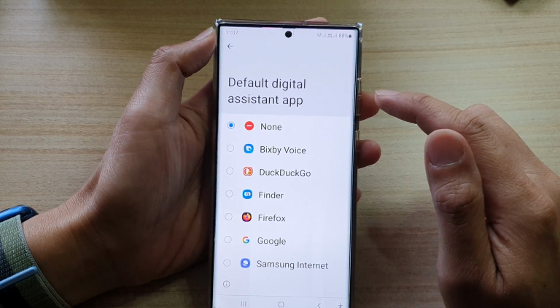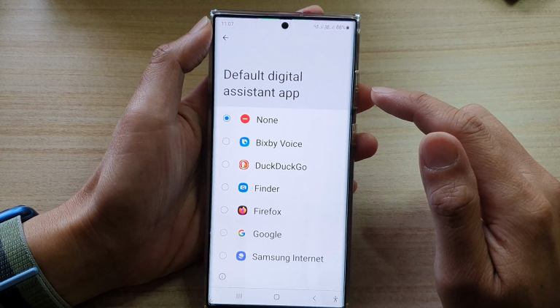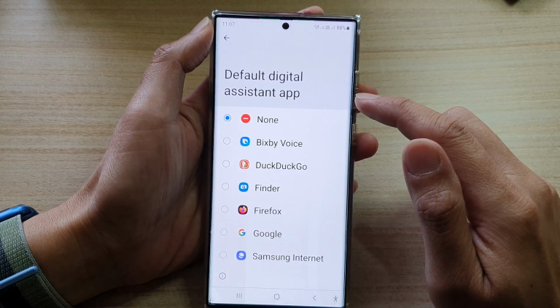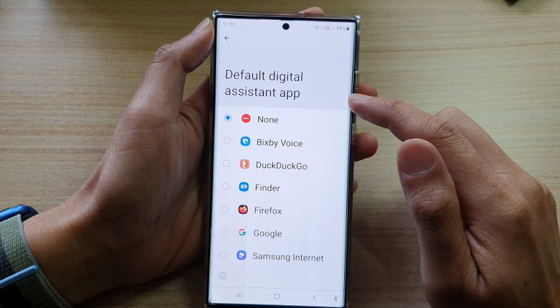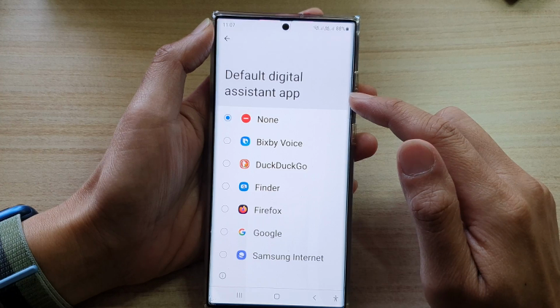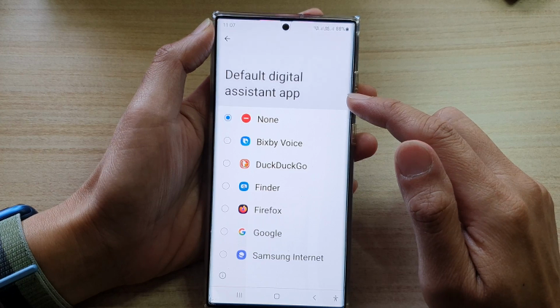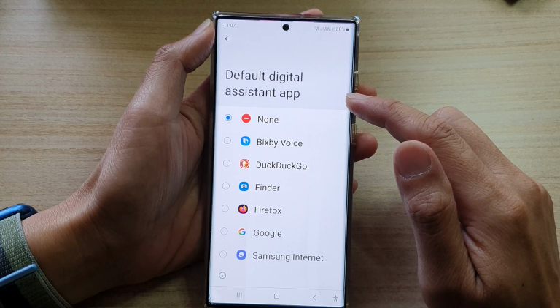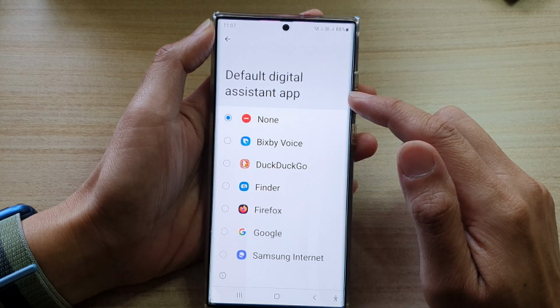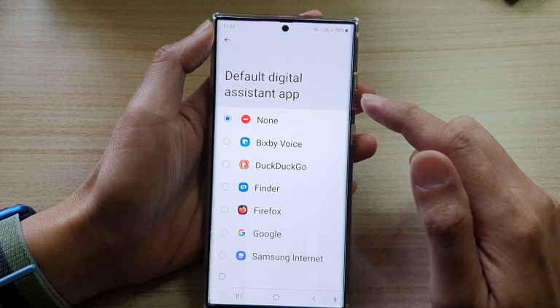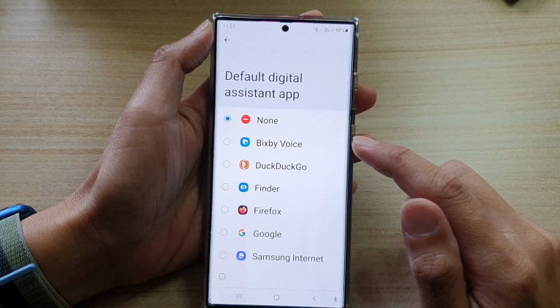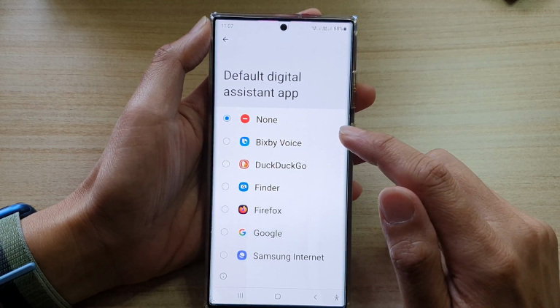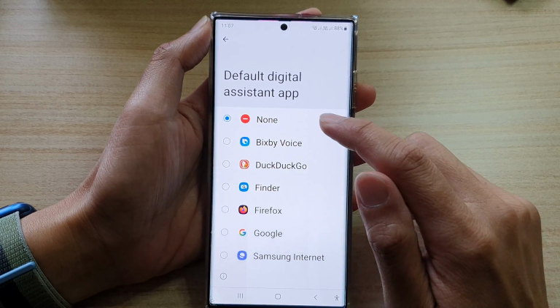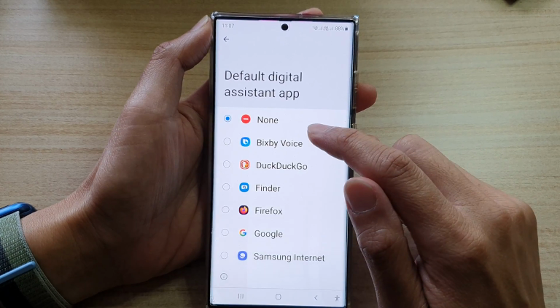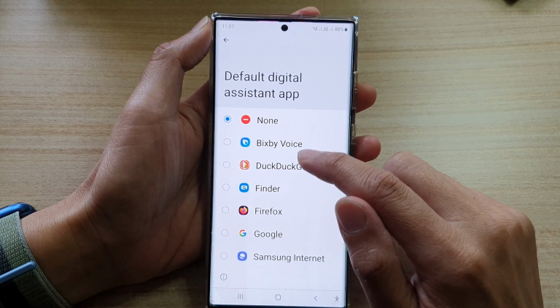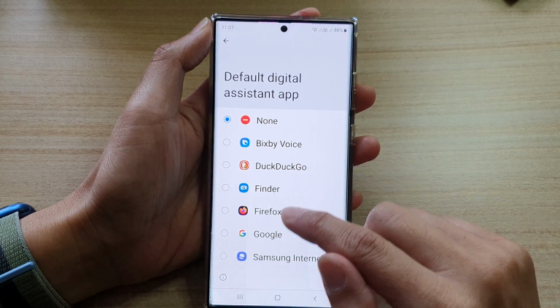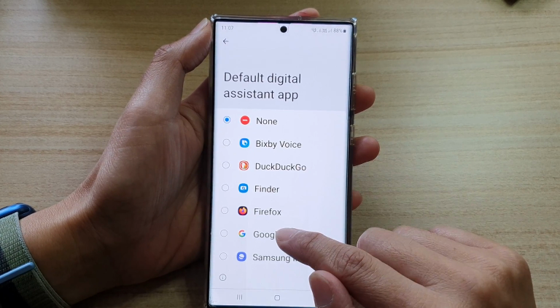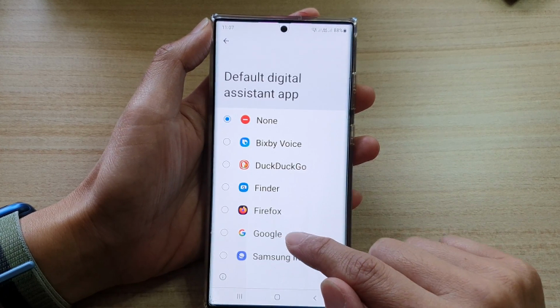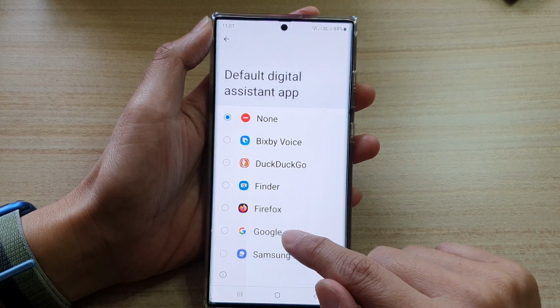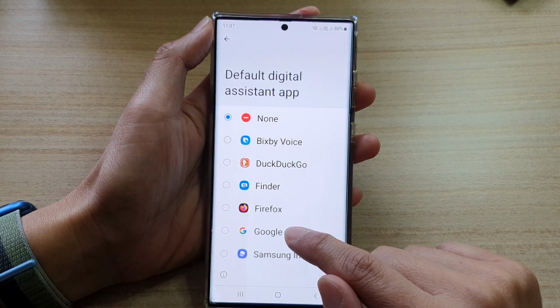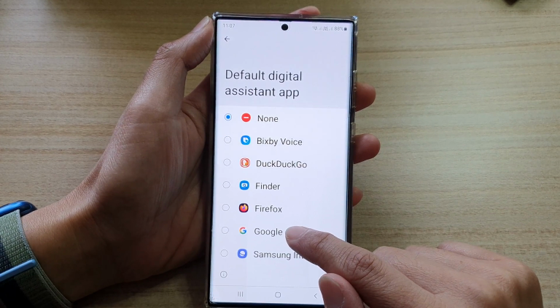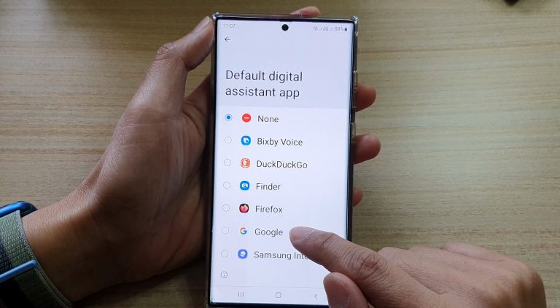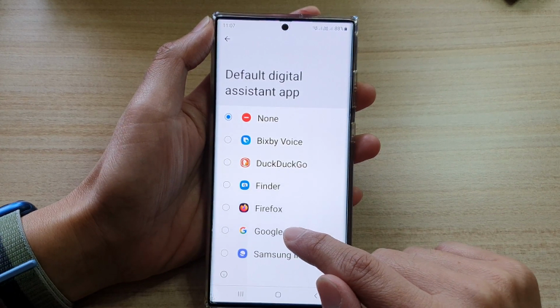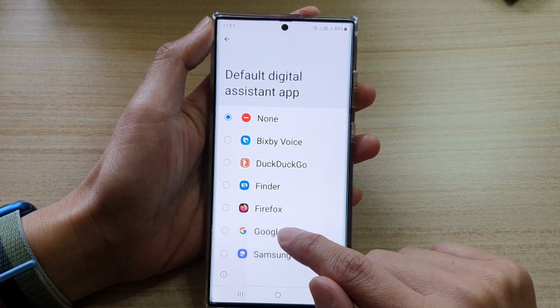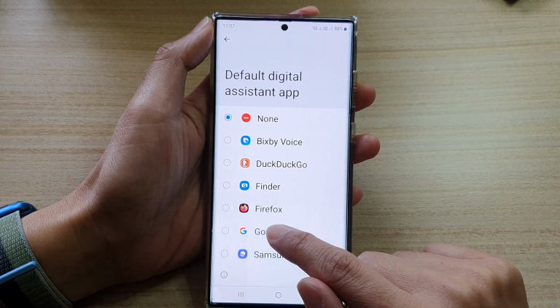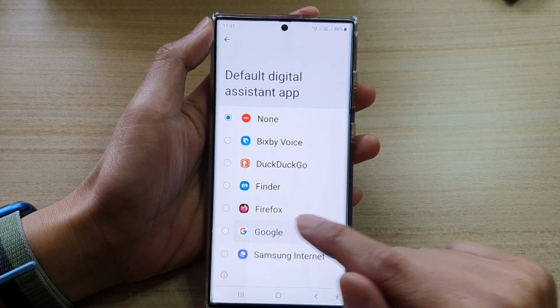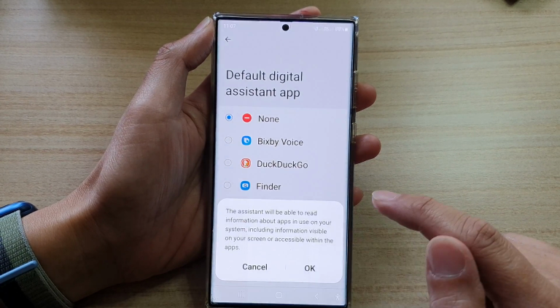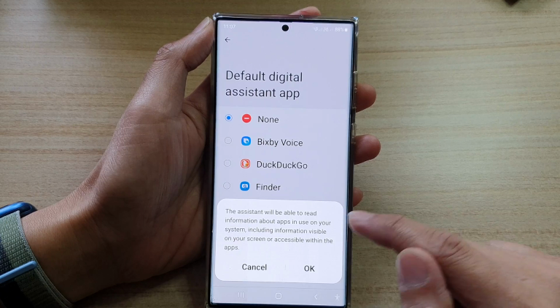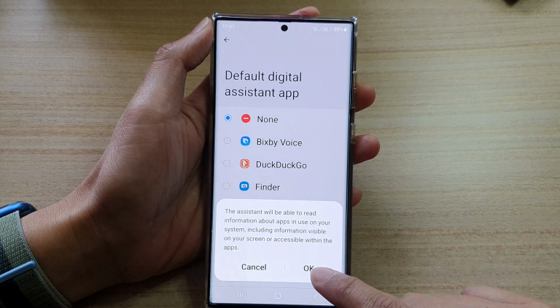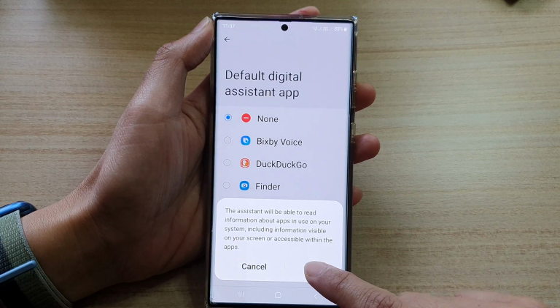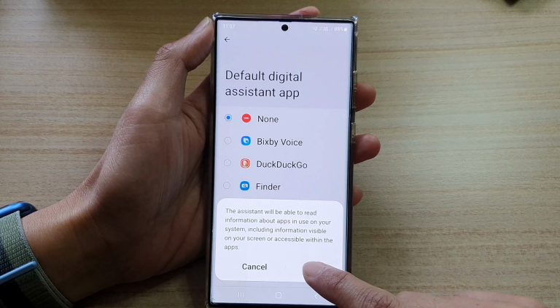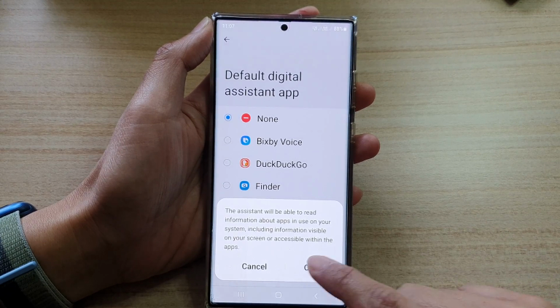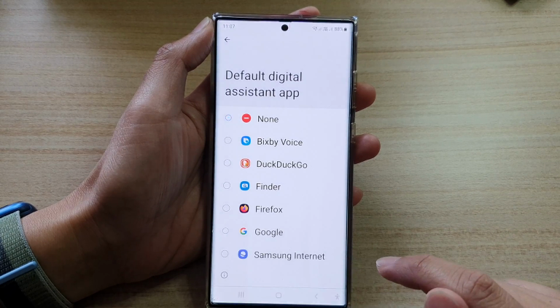In Device Assistance App, you want to go down and select Google, and then tap on OK.